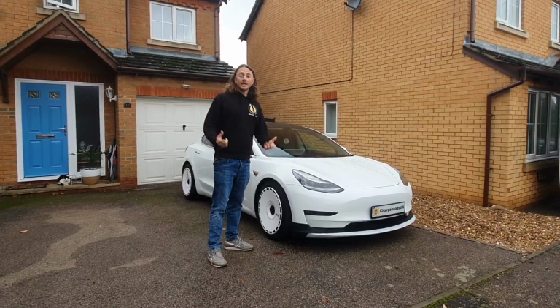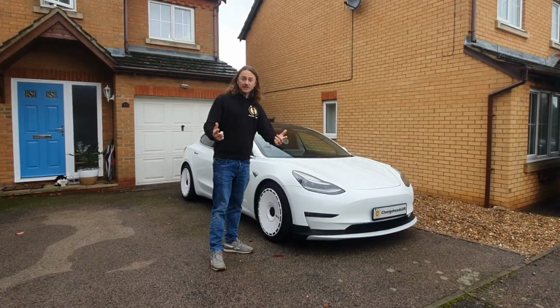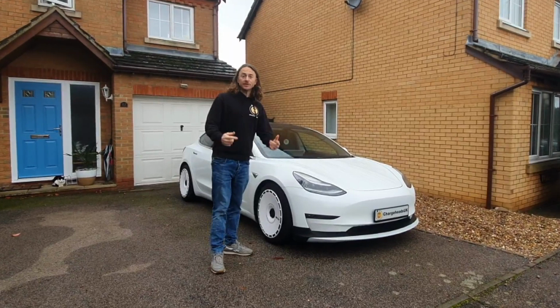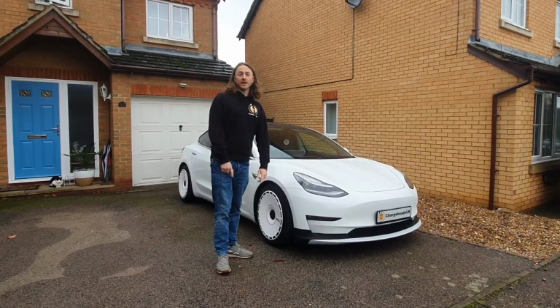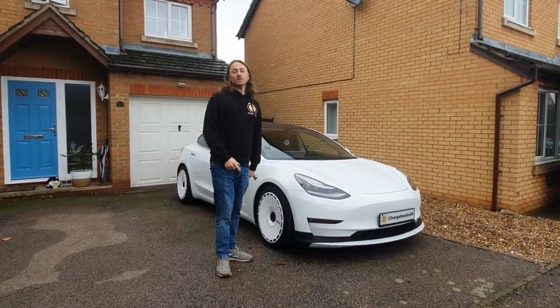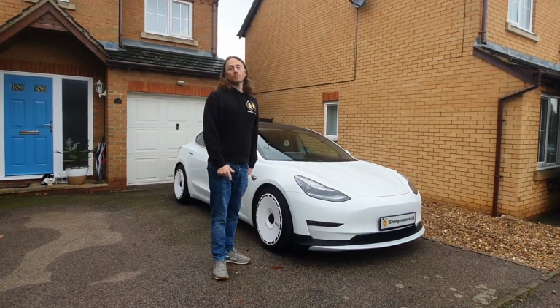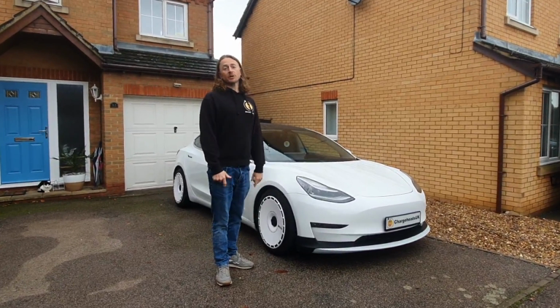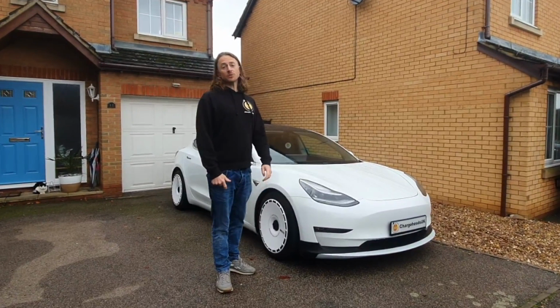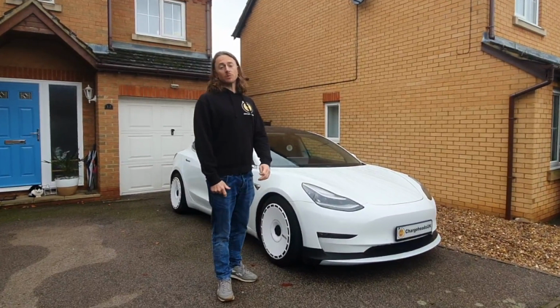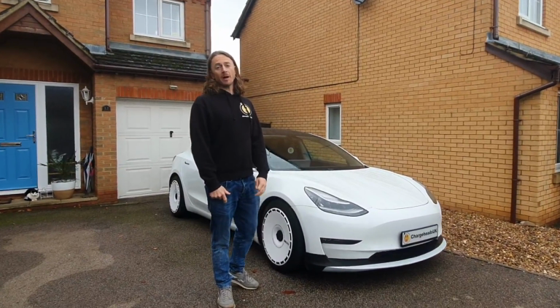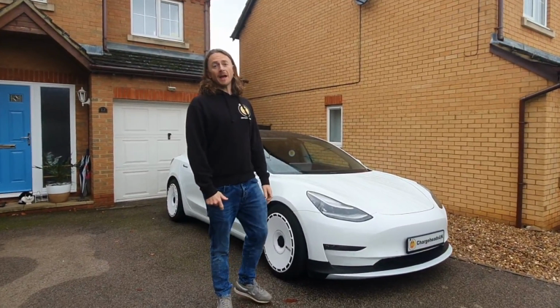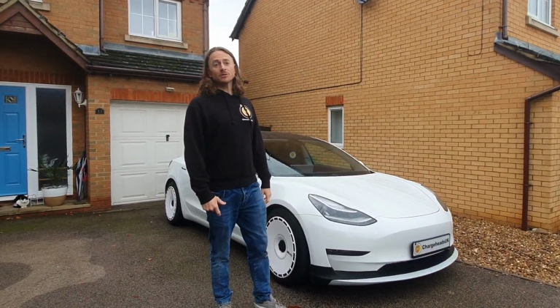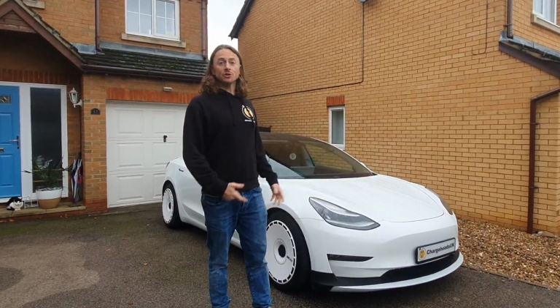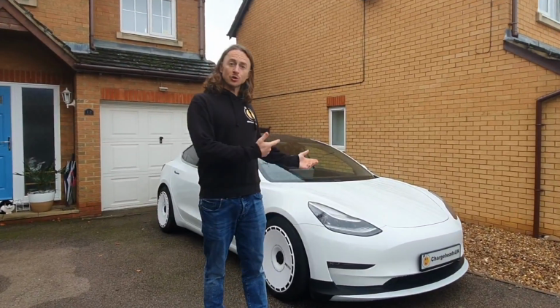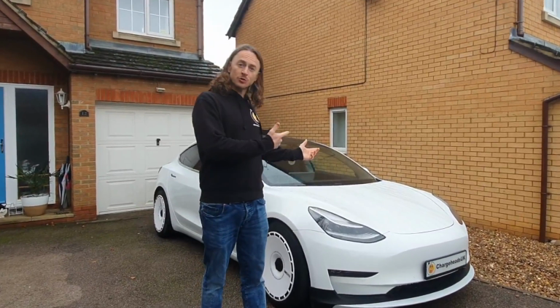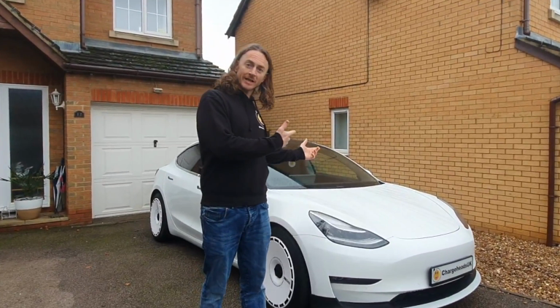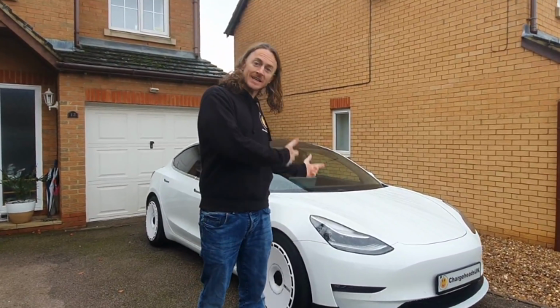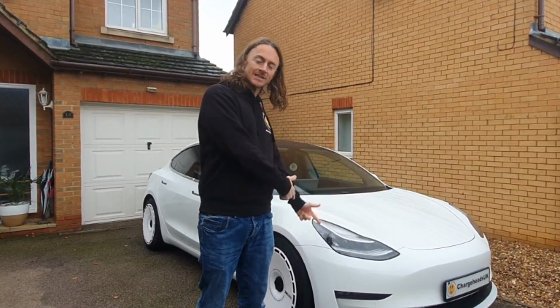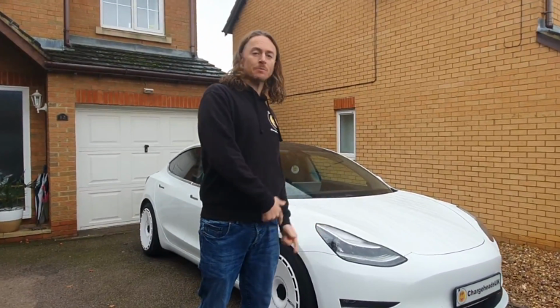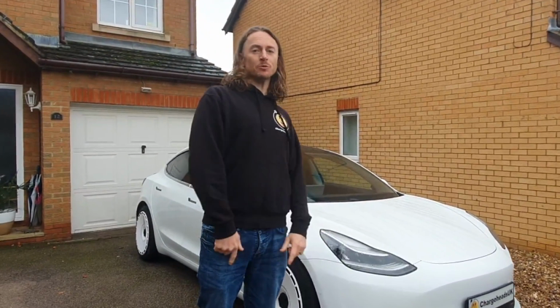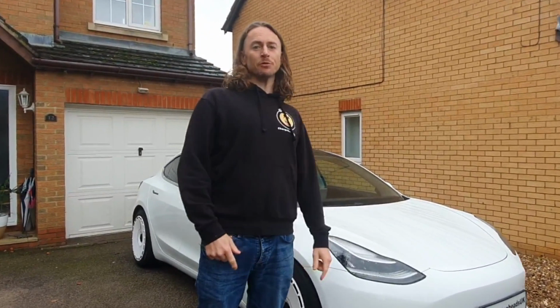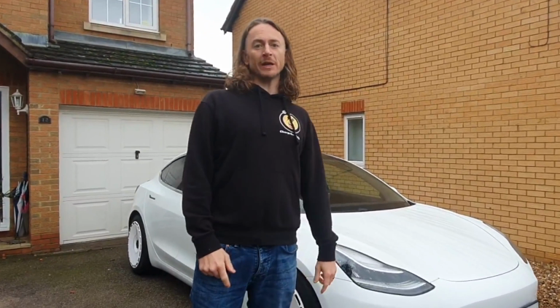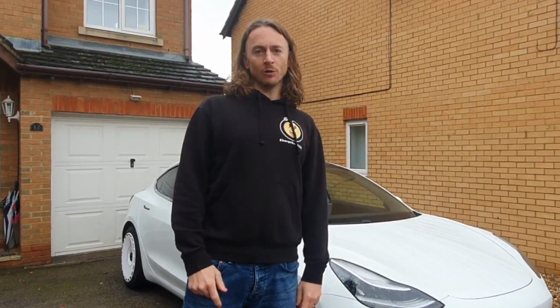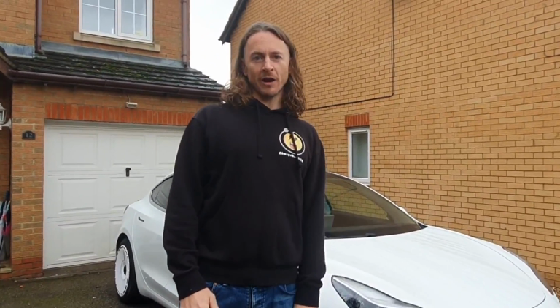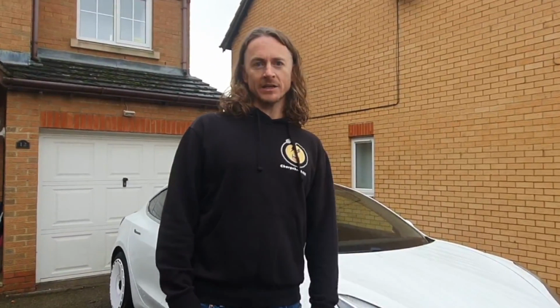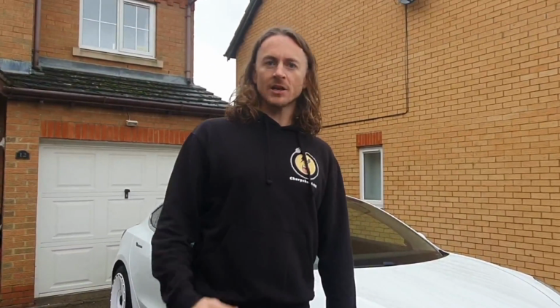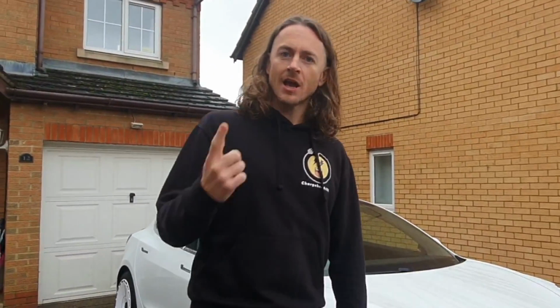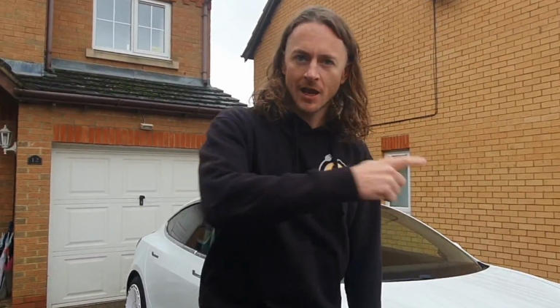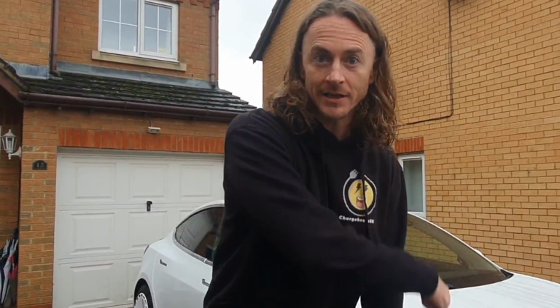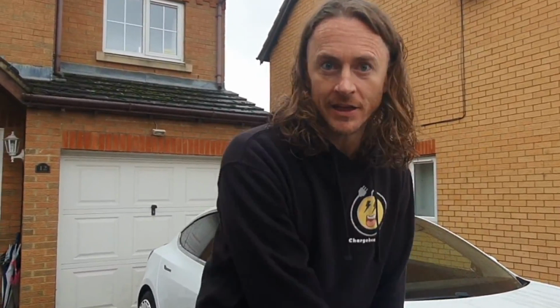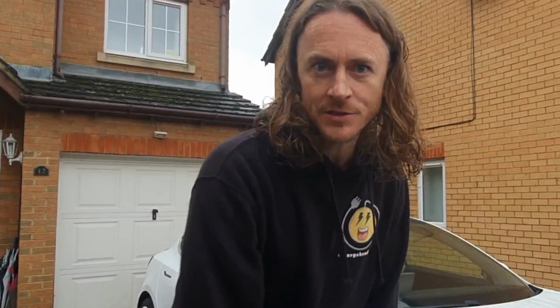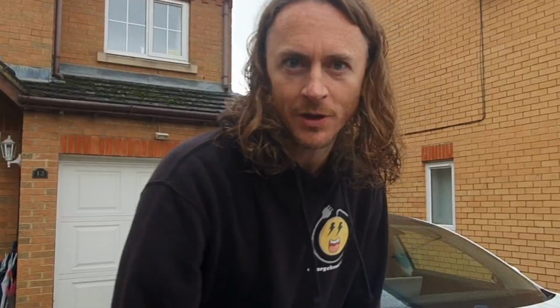In this video, we're going to talk about how to tune a Tesla Model 3 Long Range. Let's get into it.